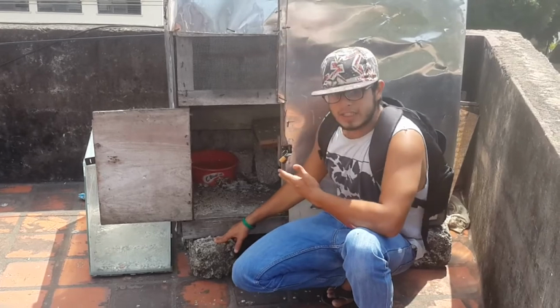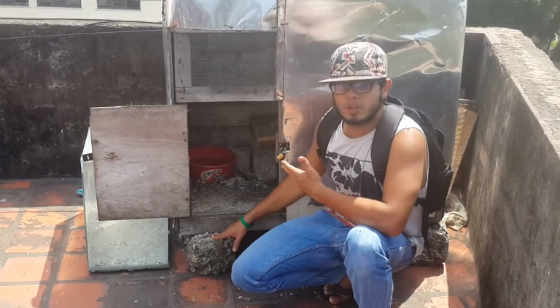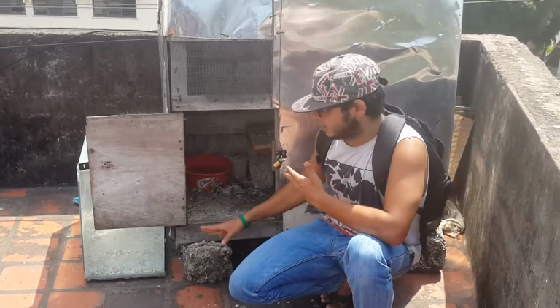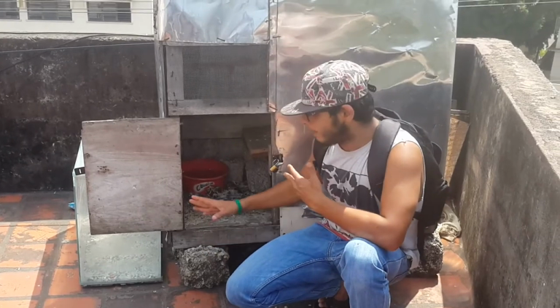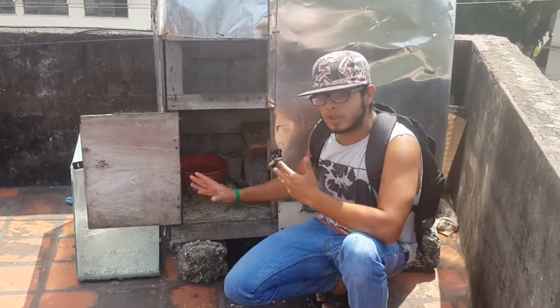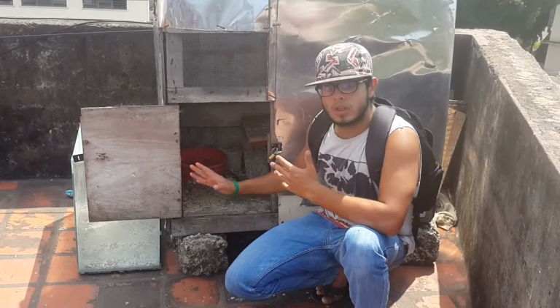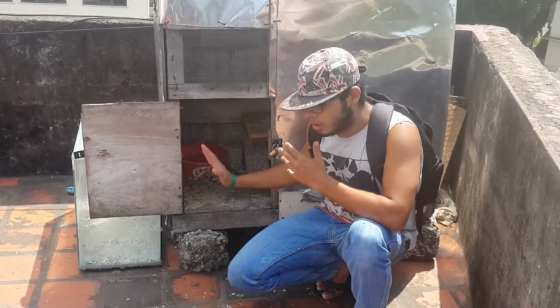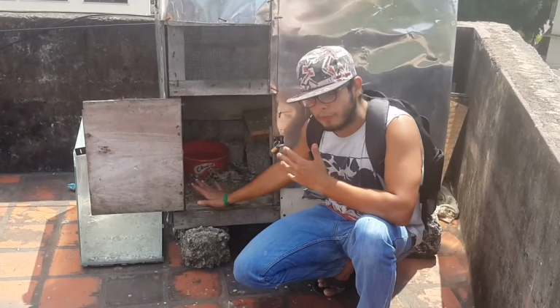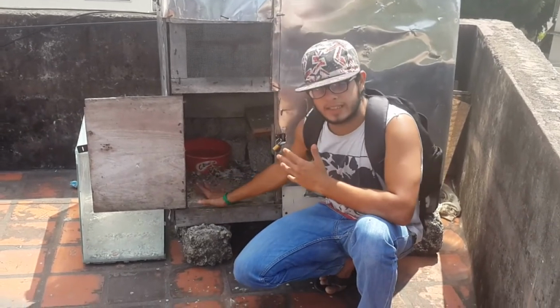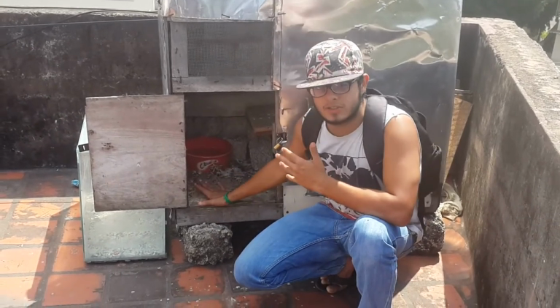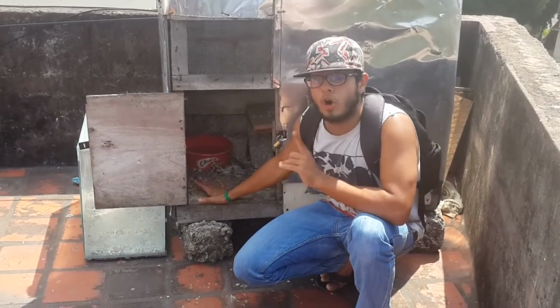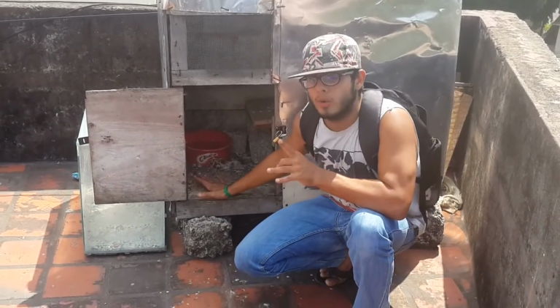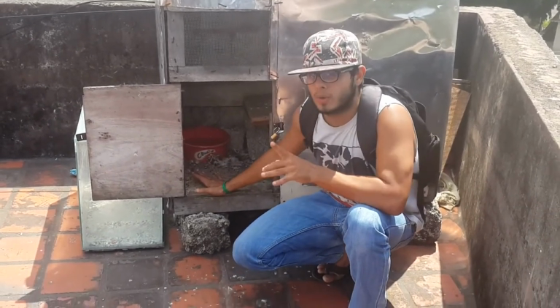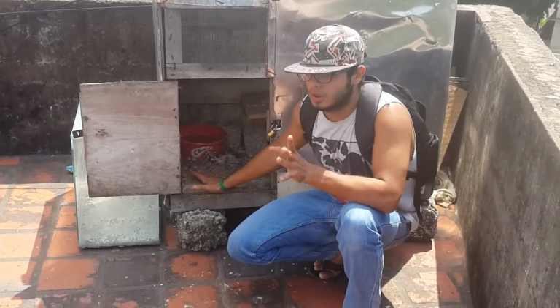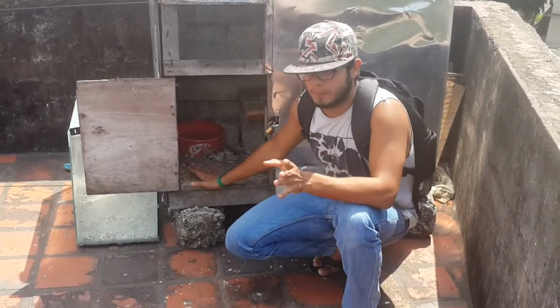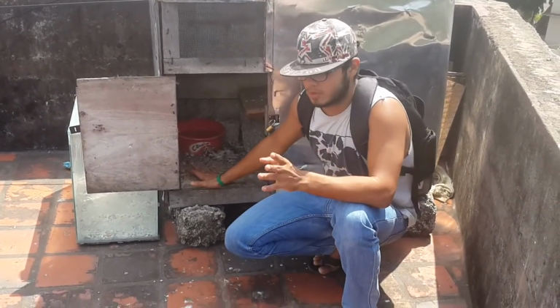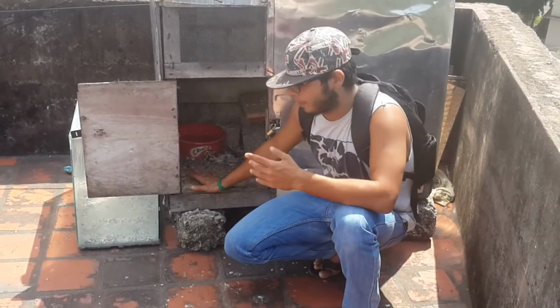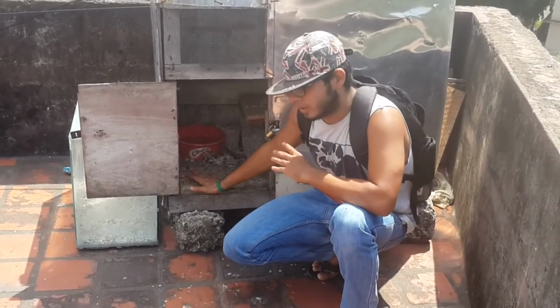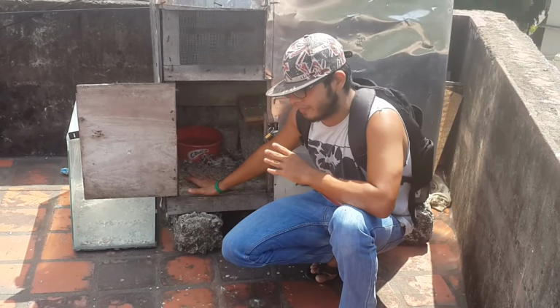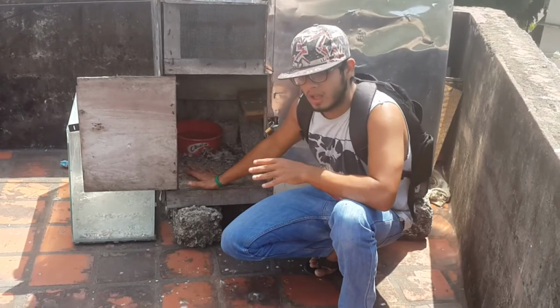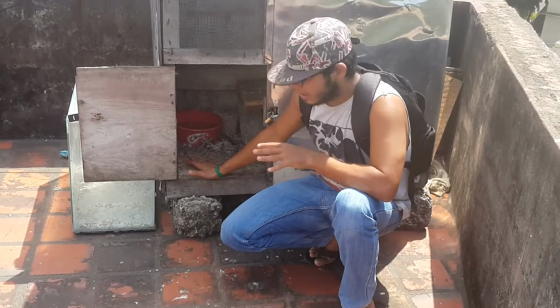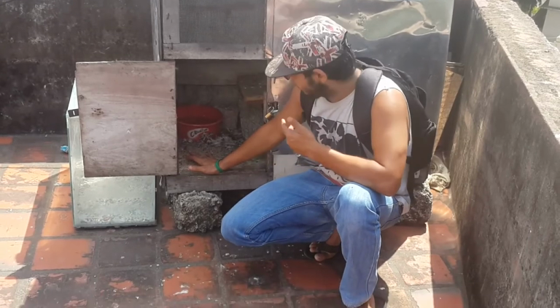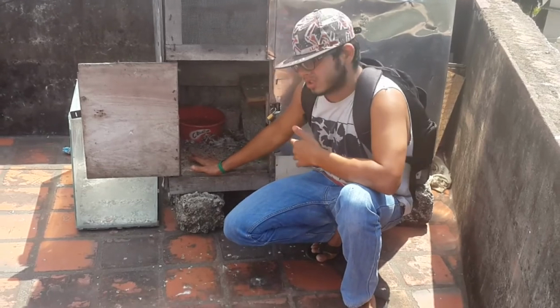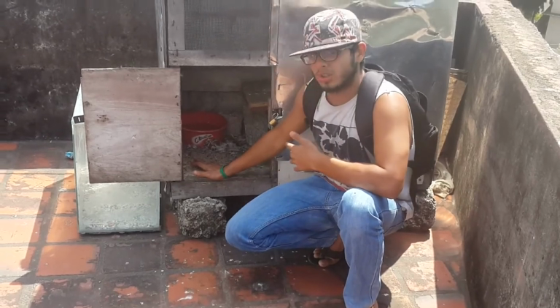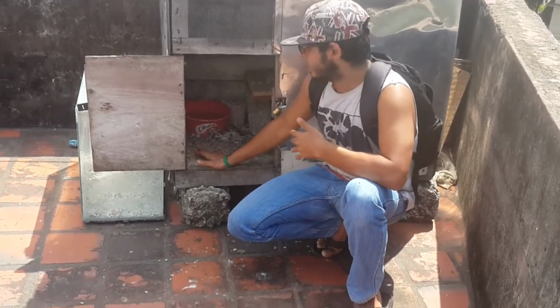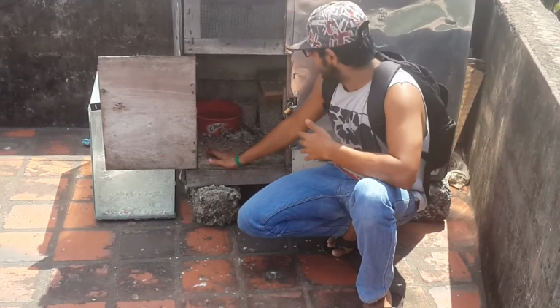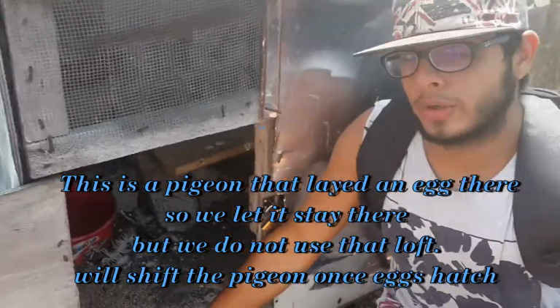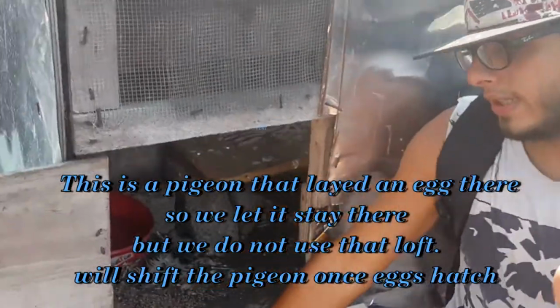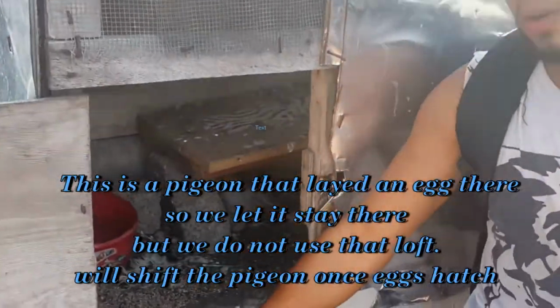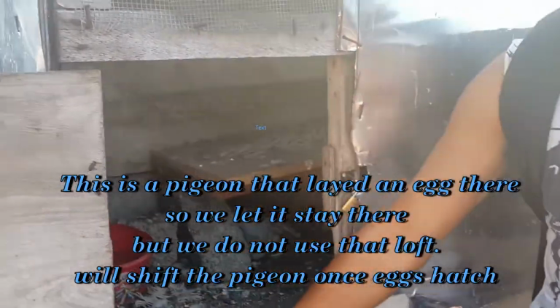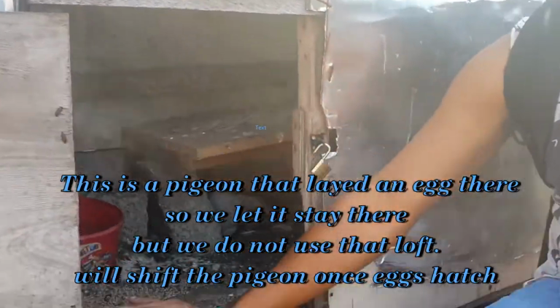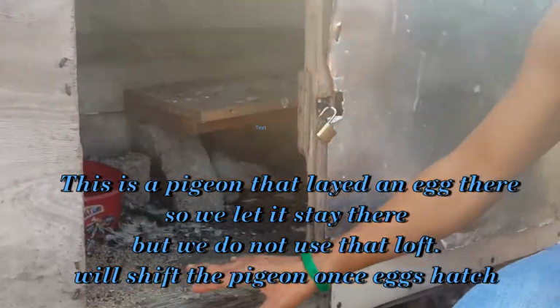With a loft like this, you always want to leave your pigeons open — you can never leave your pigeons locked inside. You can take a look at the inside.